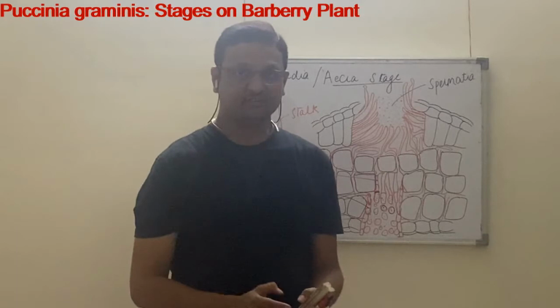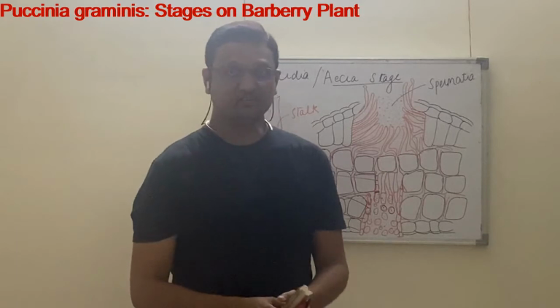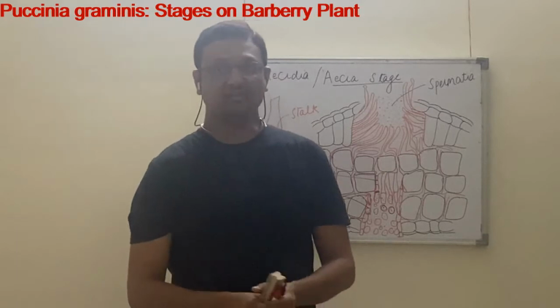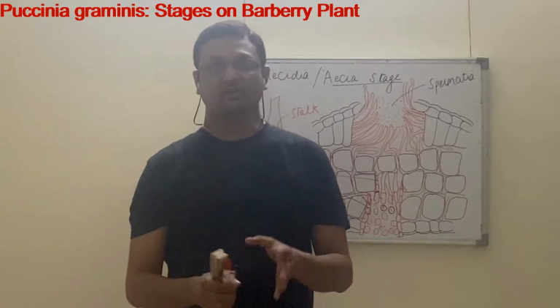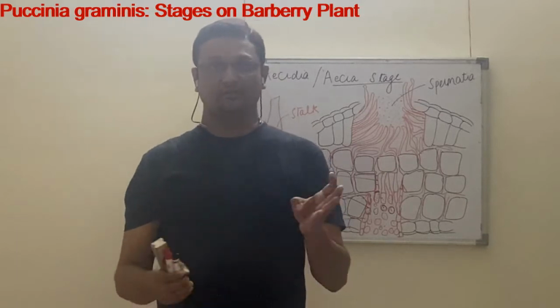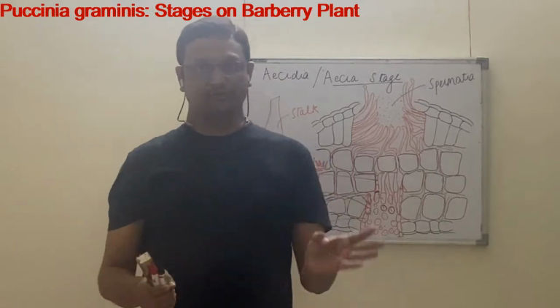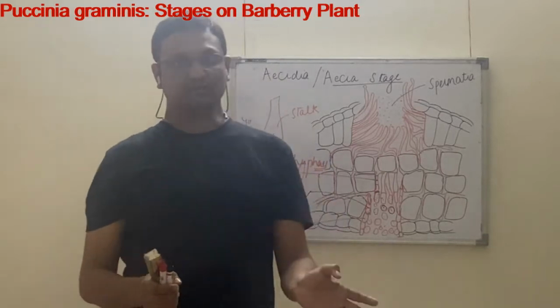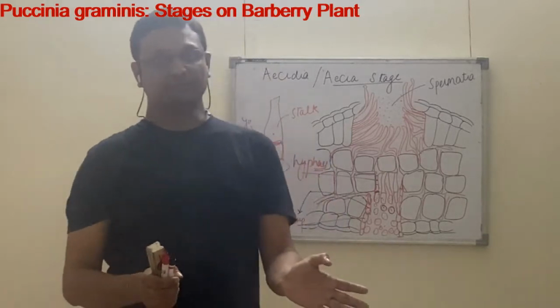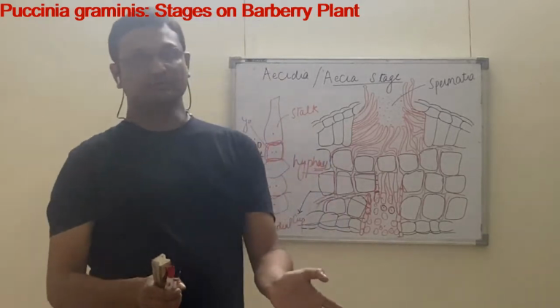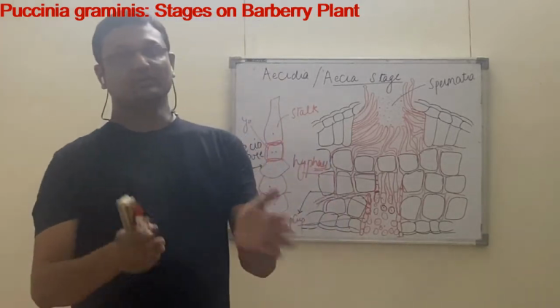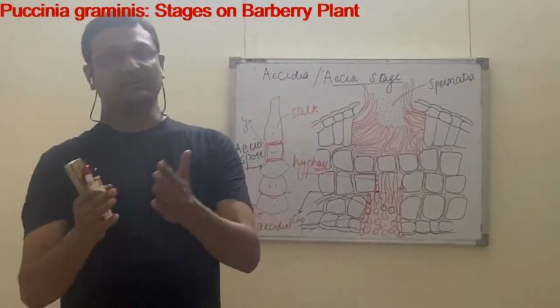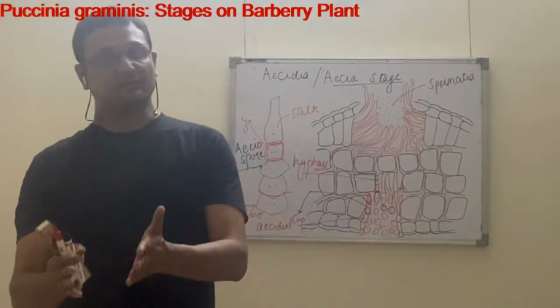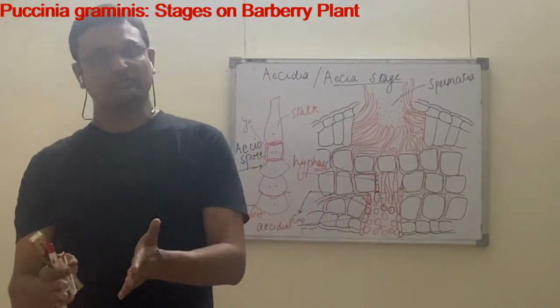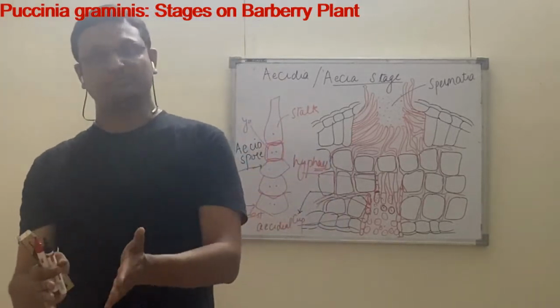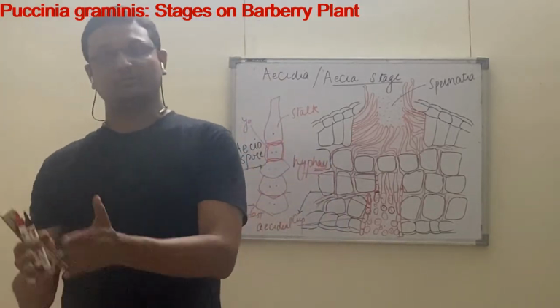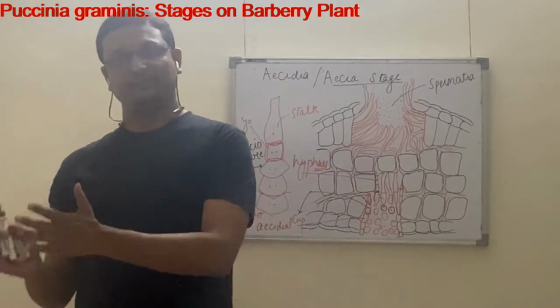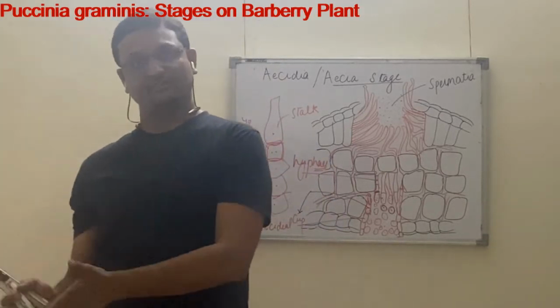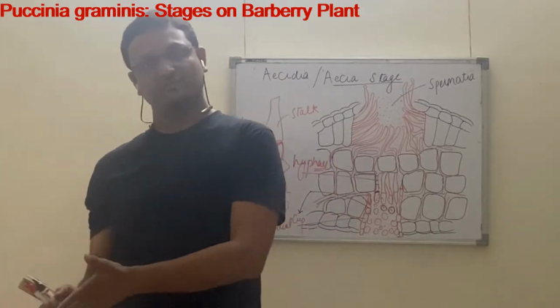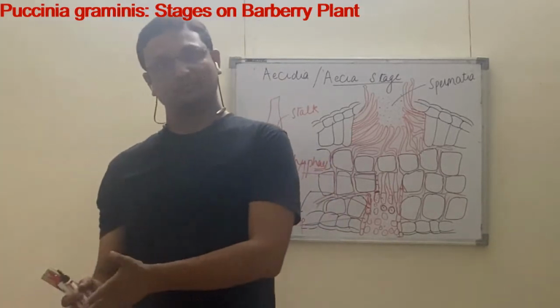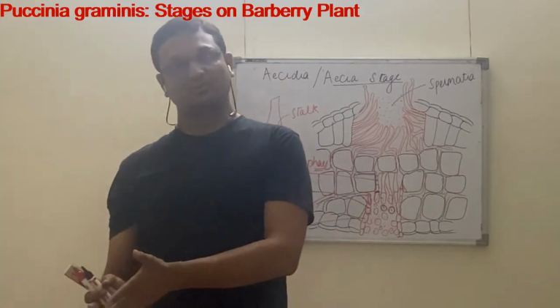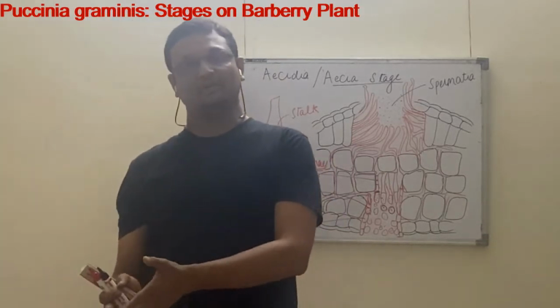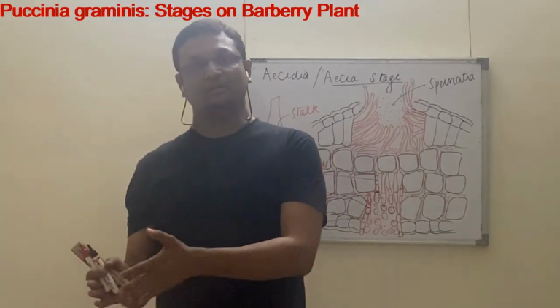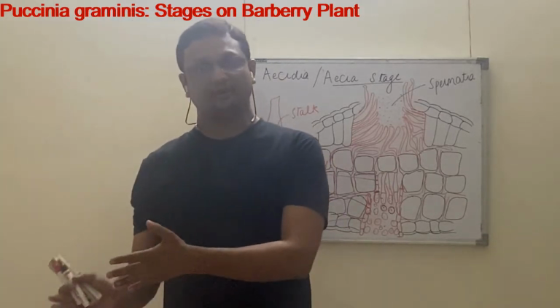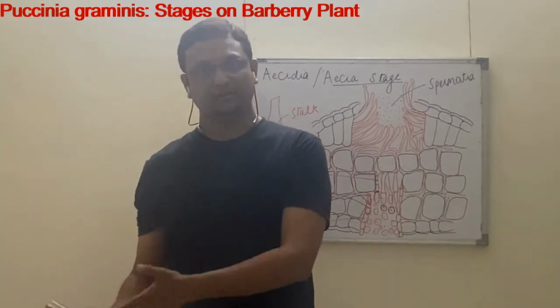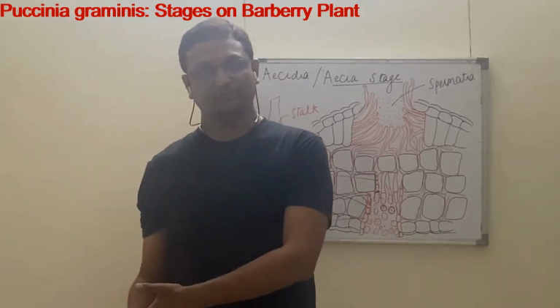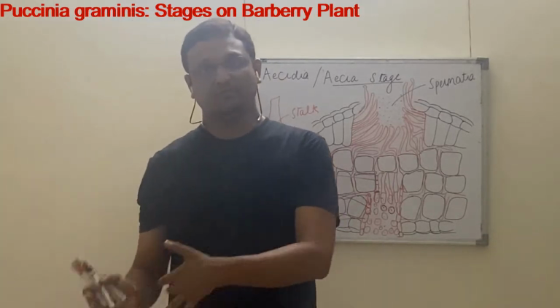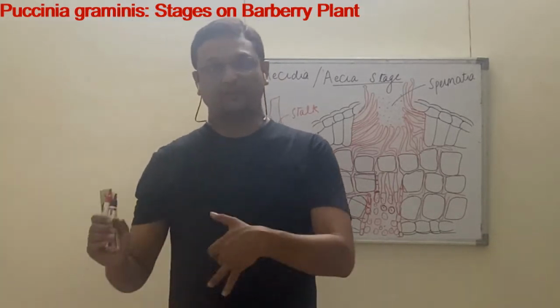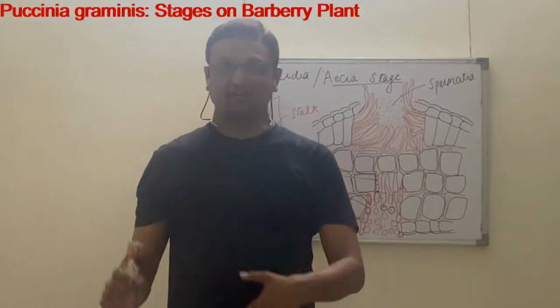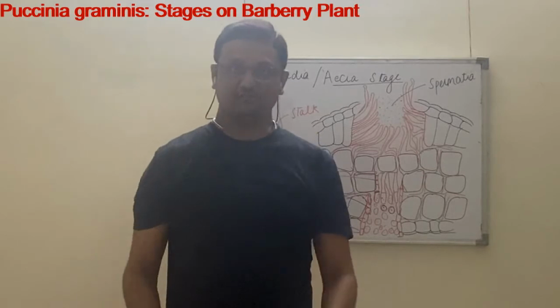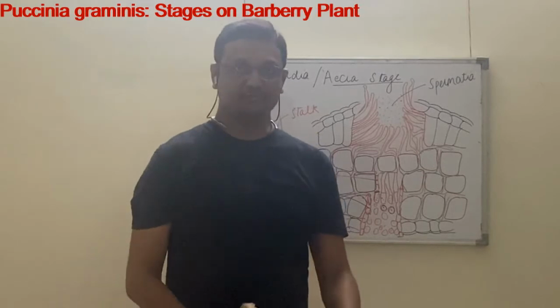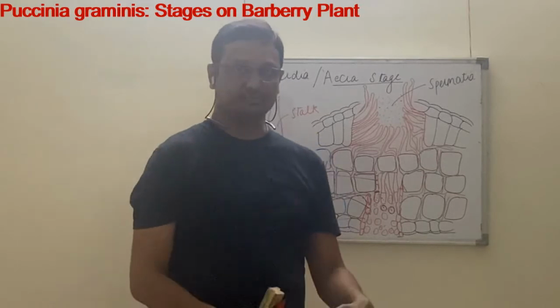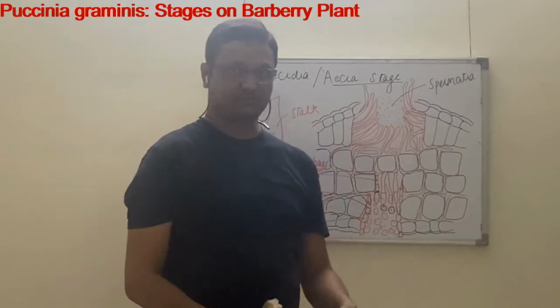So the life cycle of Puccinia completes in five stages: uredospore, teliospore, aecidiospore, pycniospore, and aeciospore.